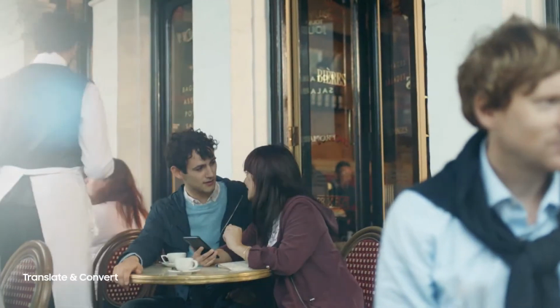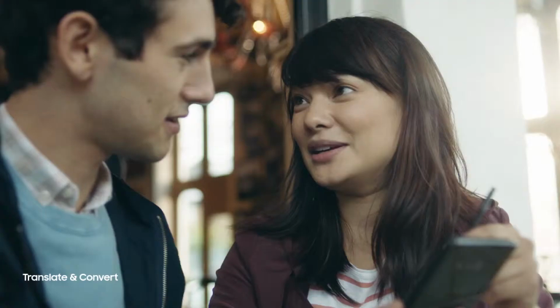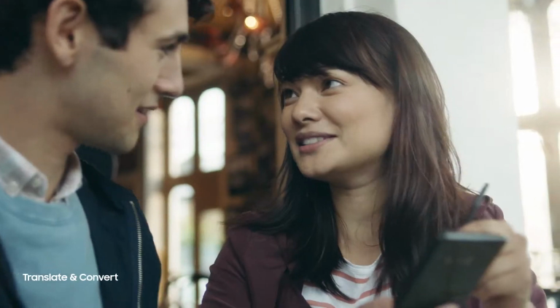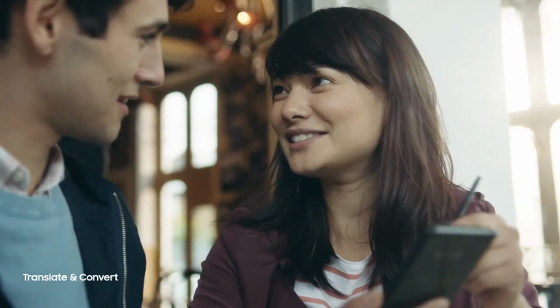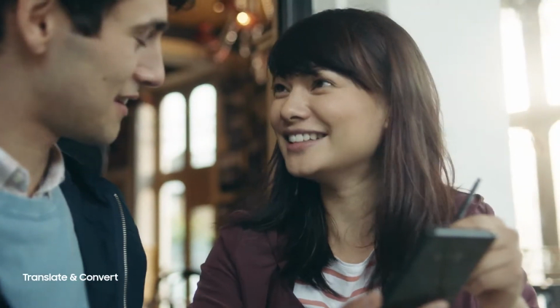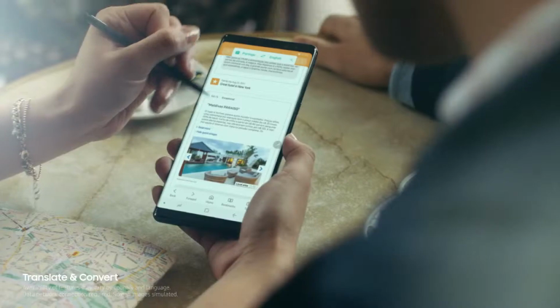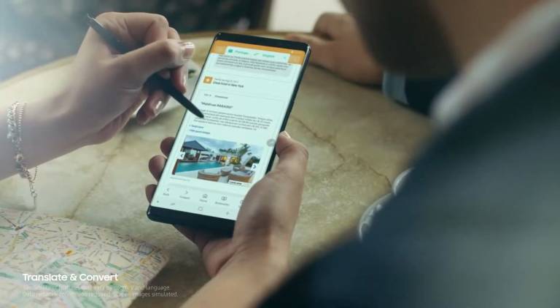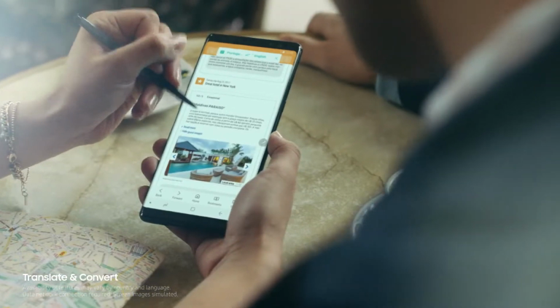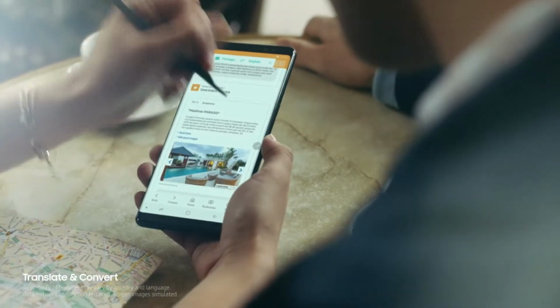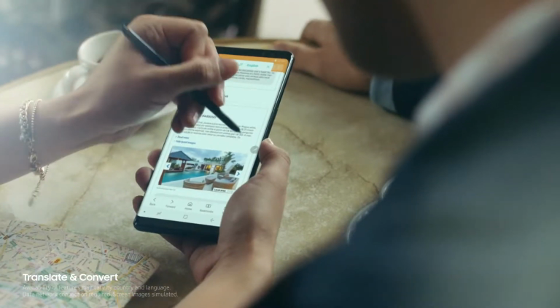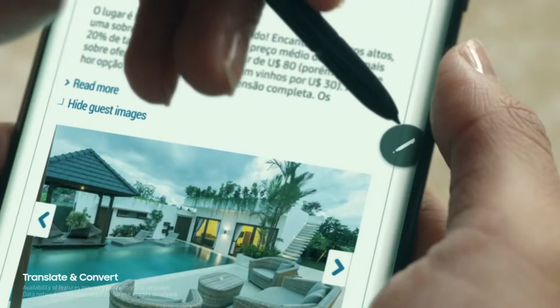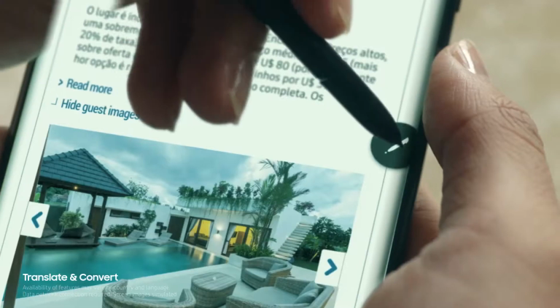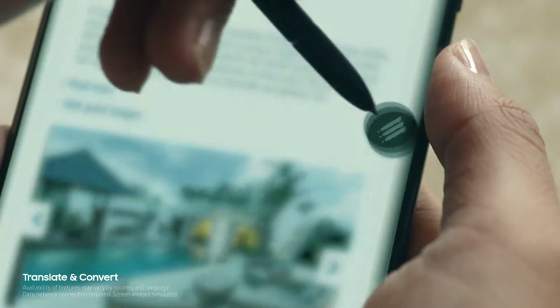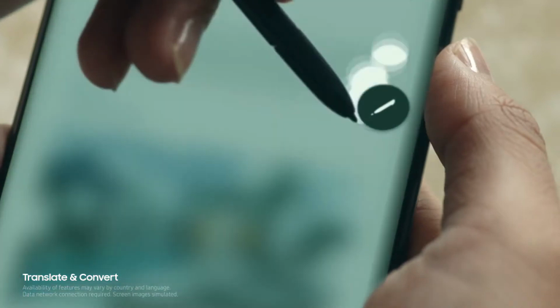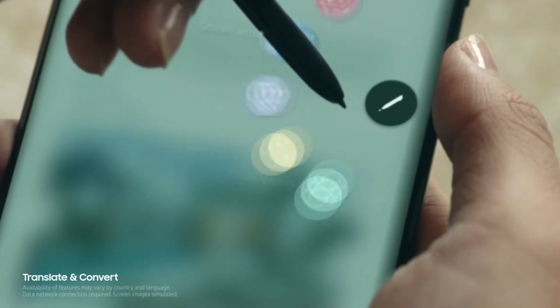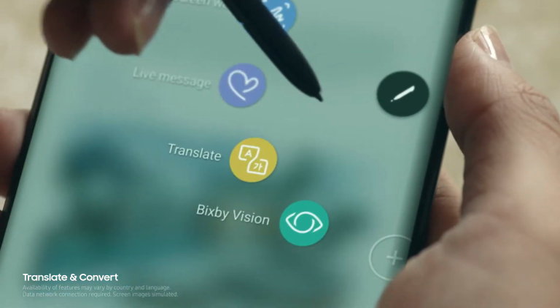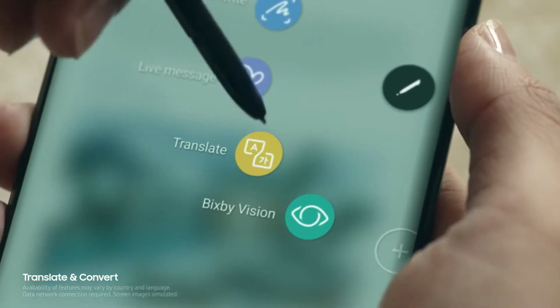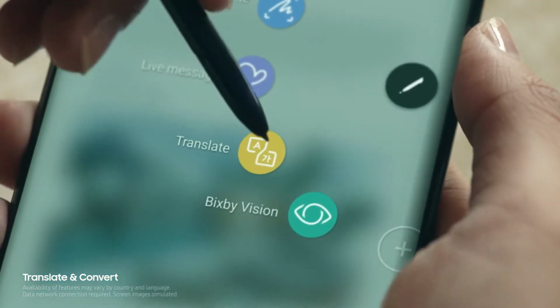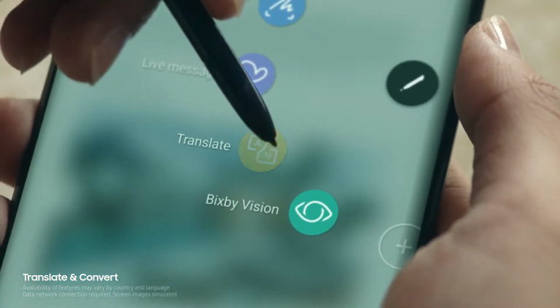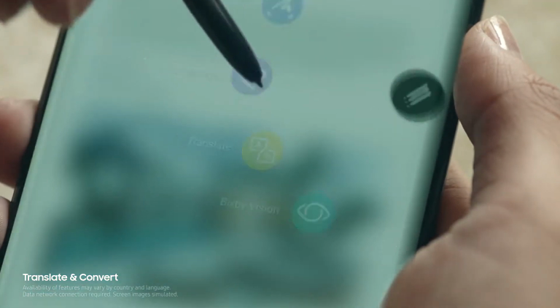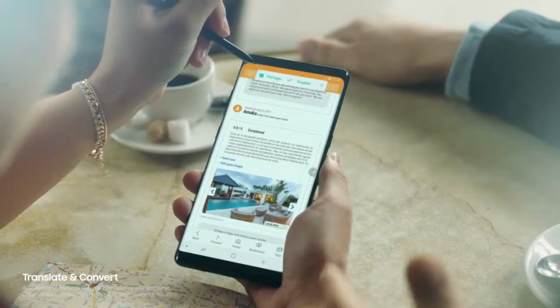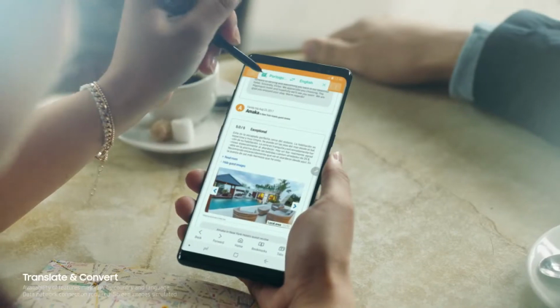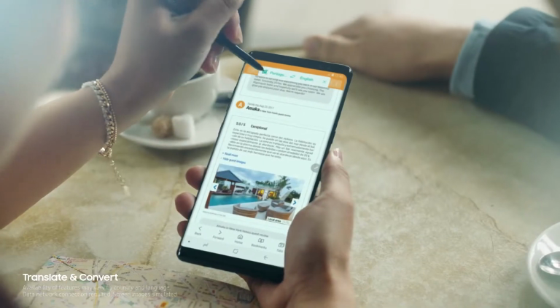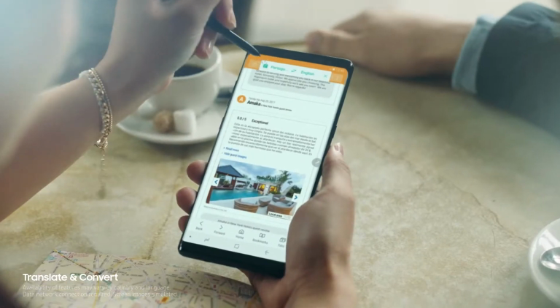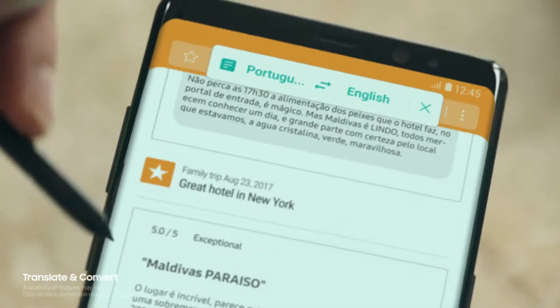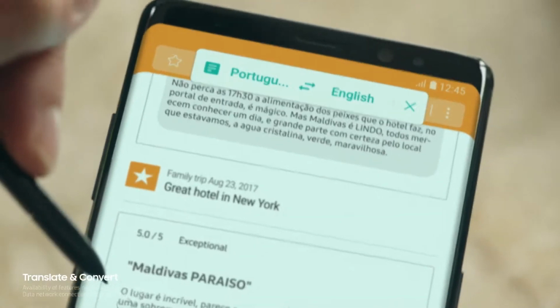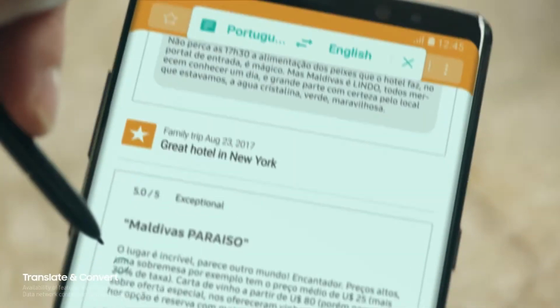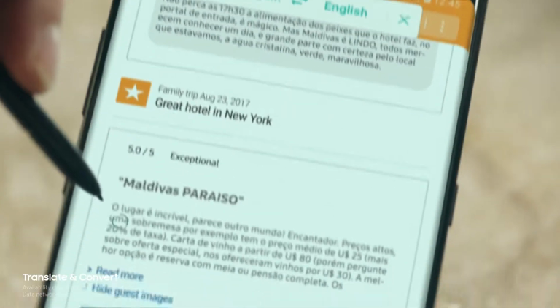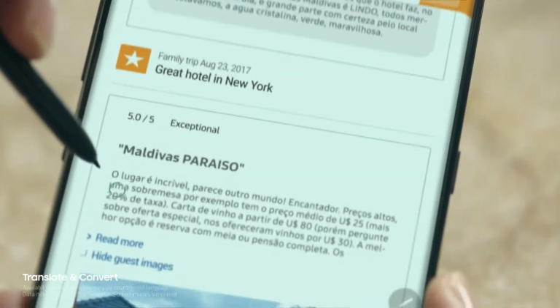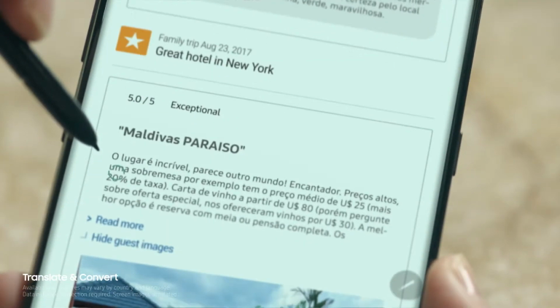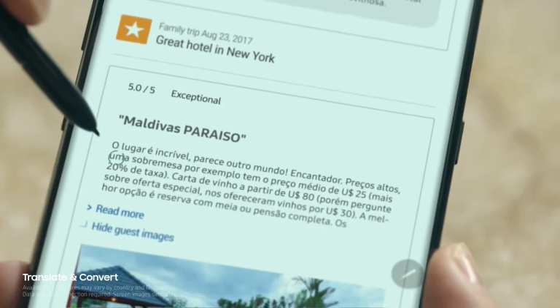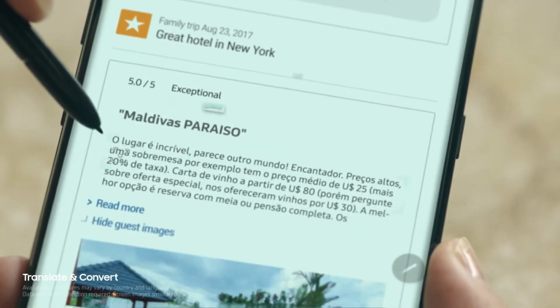Translate and convert at the tip of the pen. There can be words you don't agree with, but never words you don't understand.